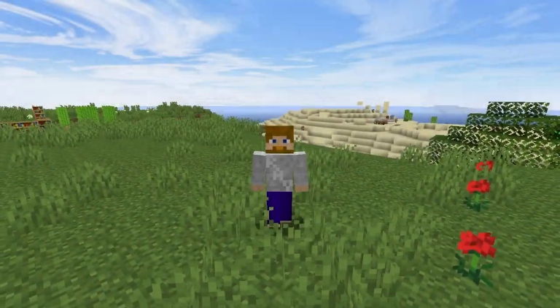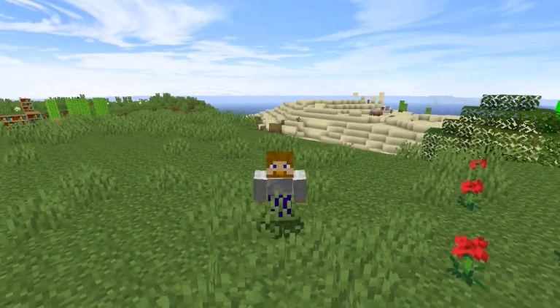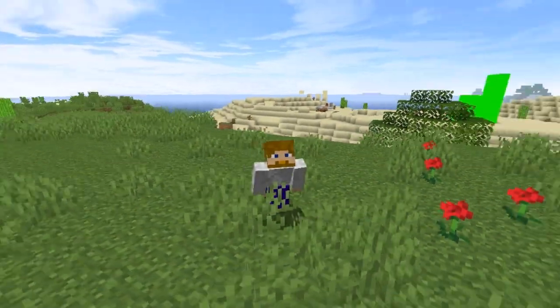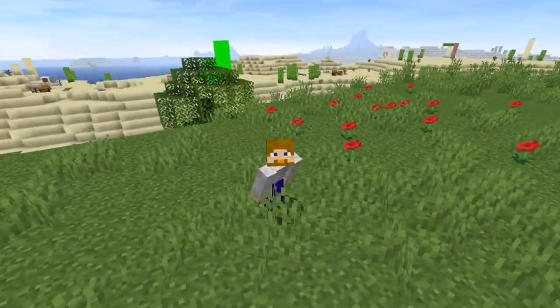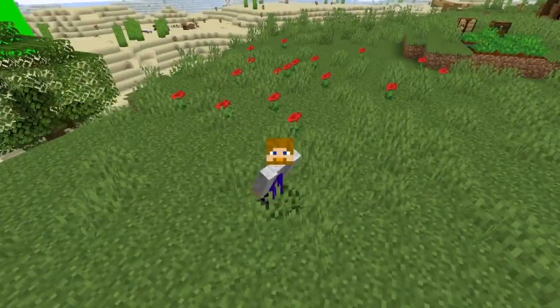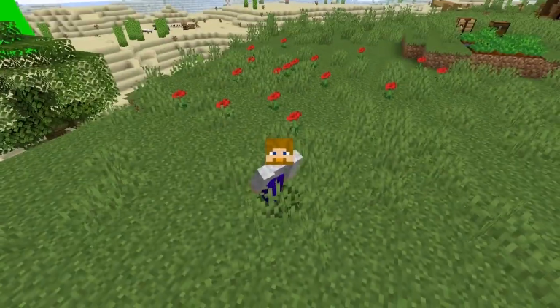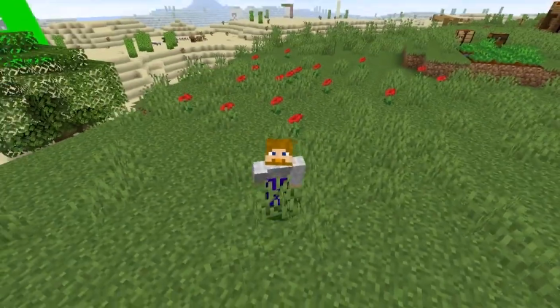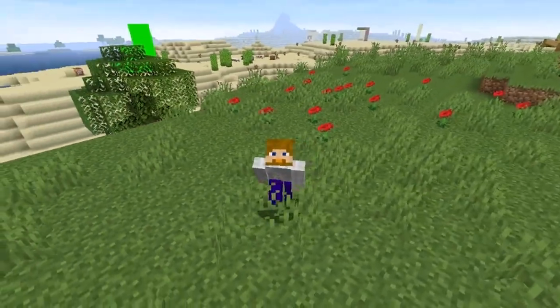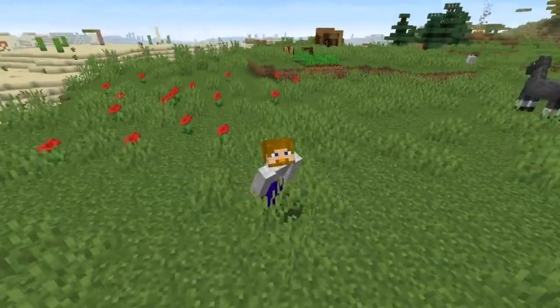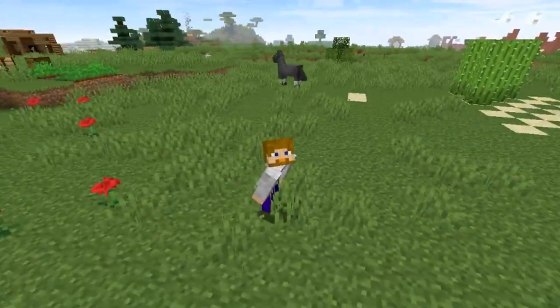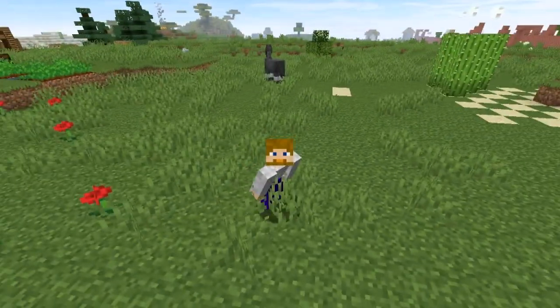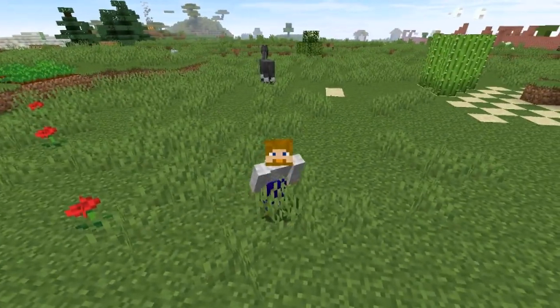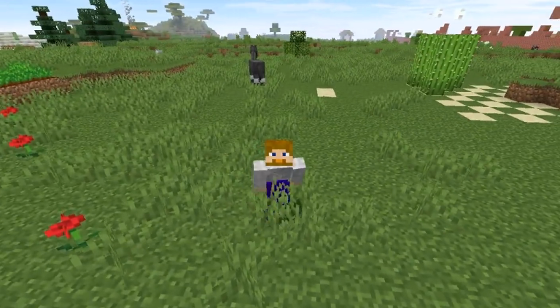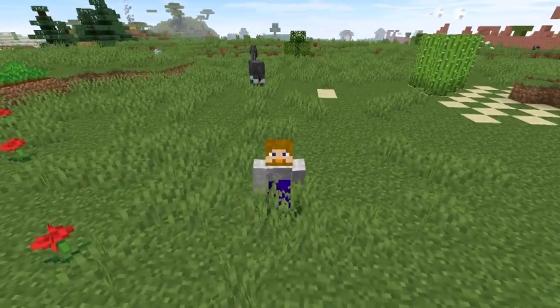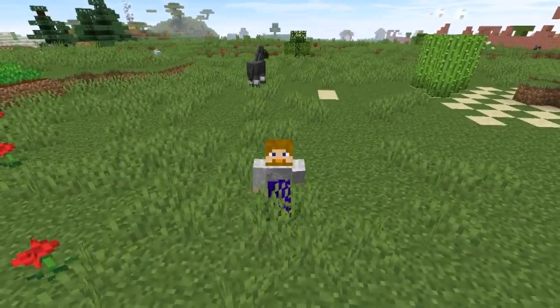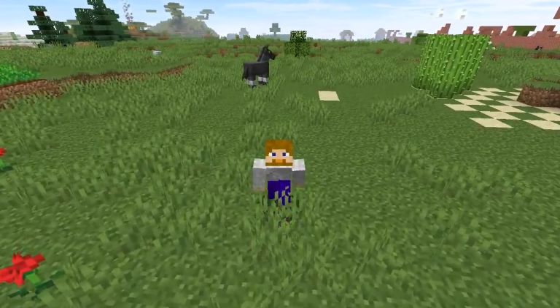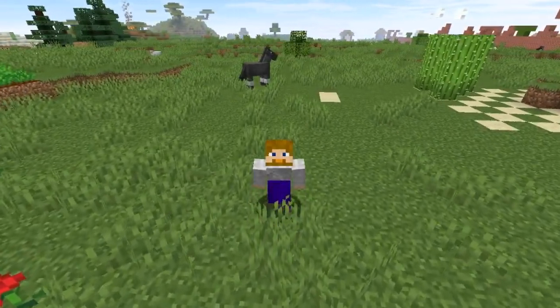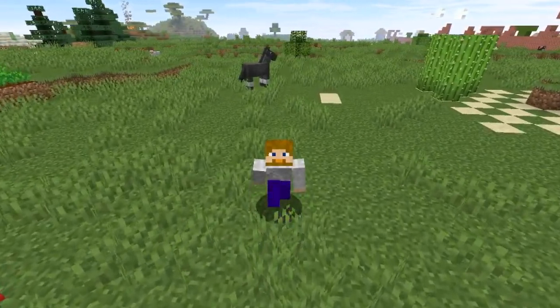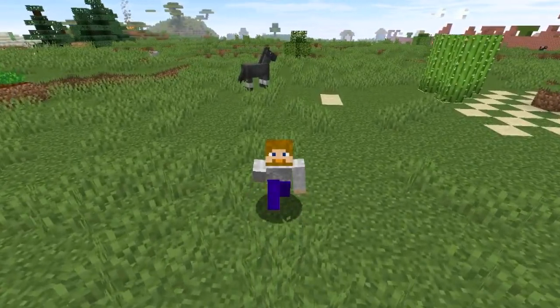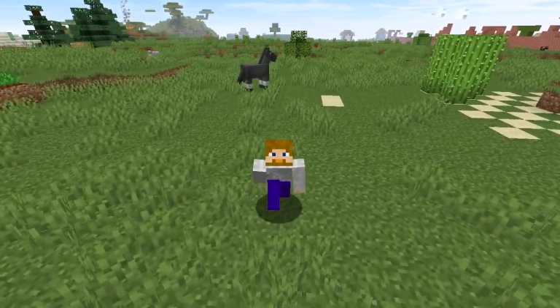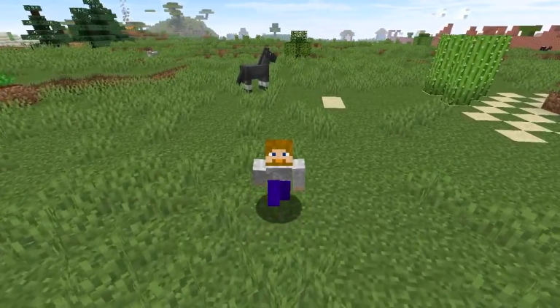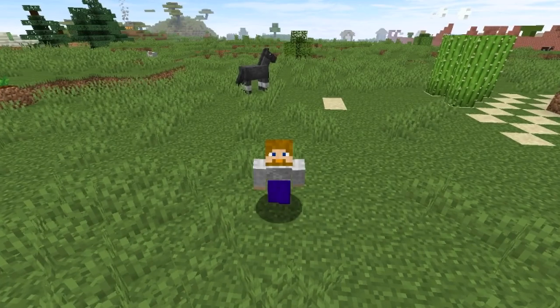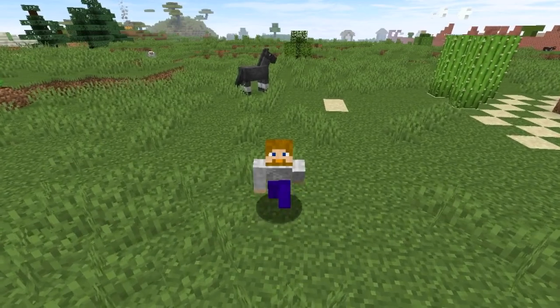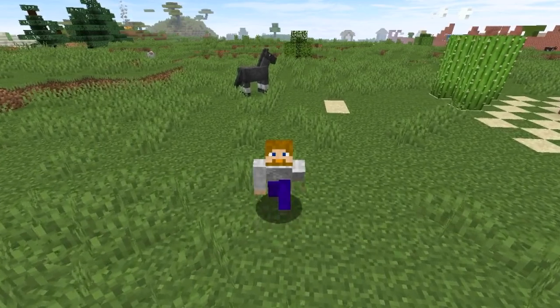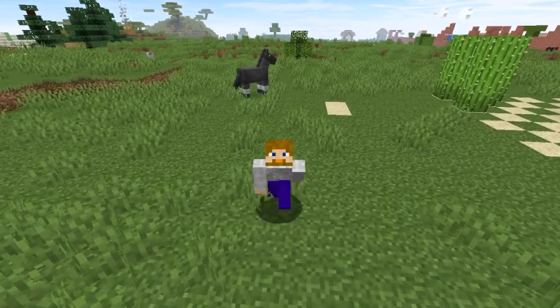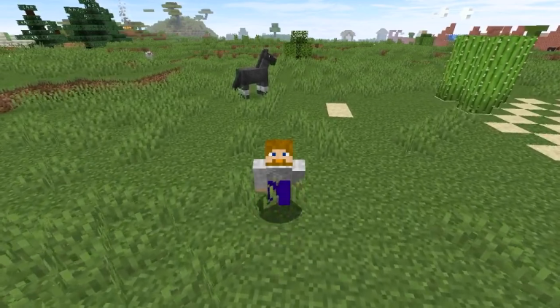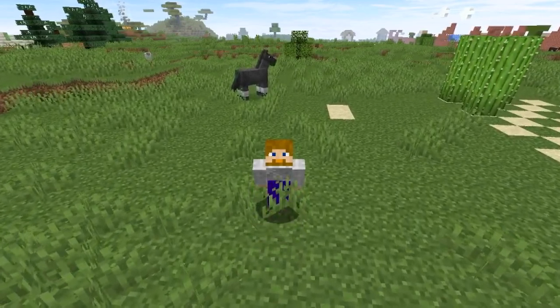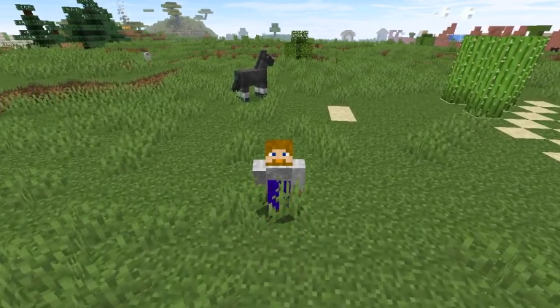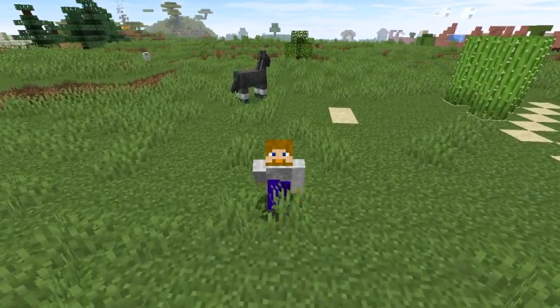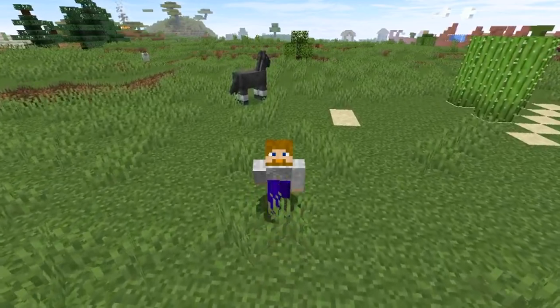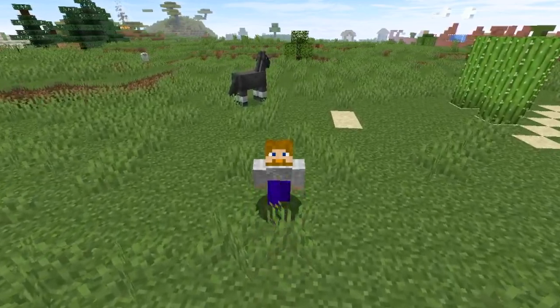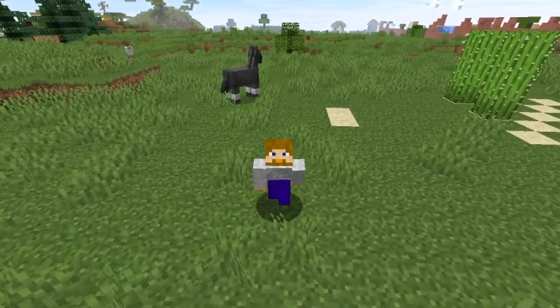Why hello there folks. Right now I'm going to show you how to make a glass armor stand display case.